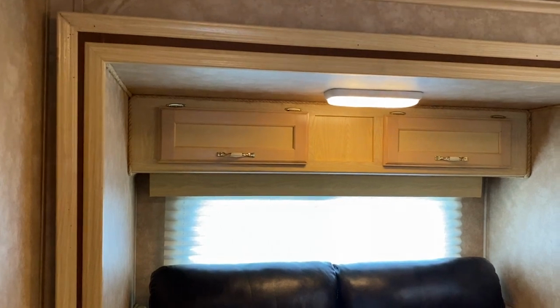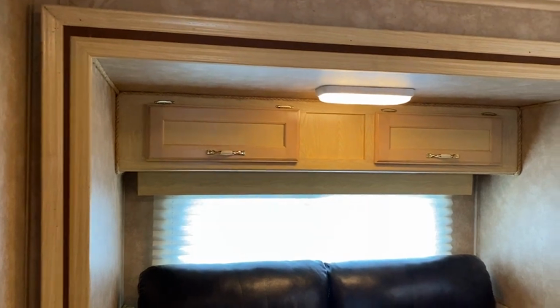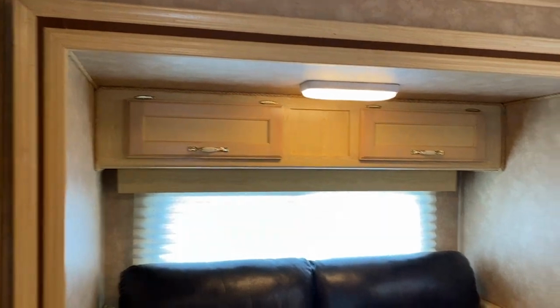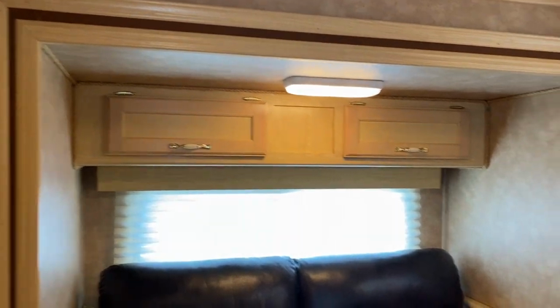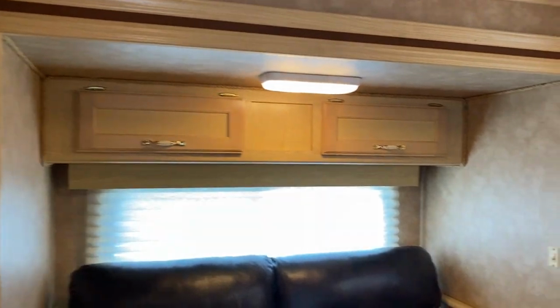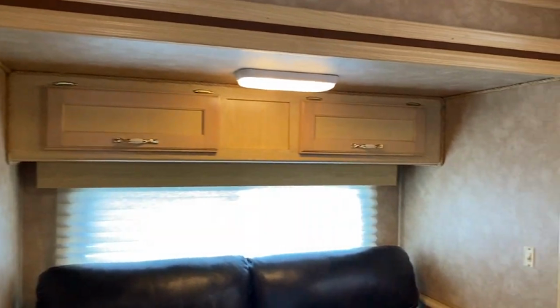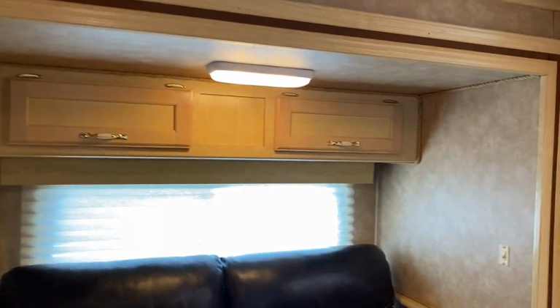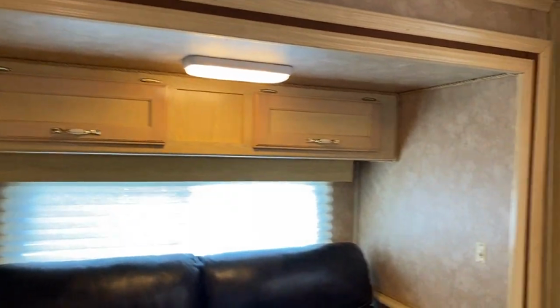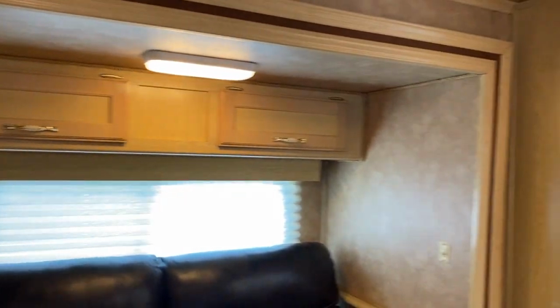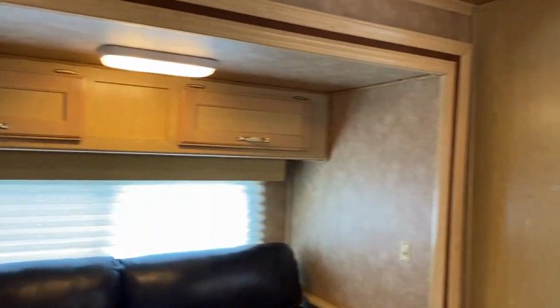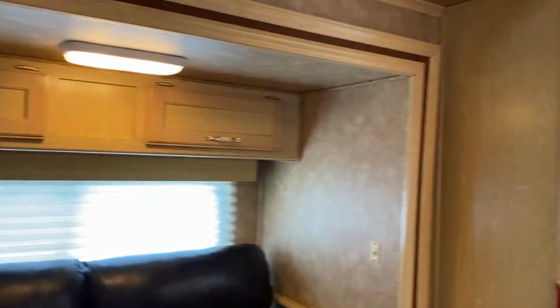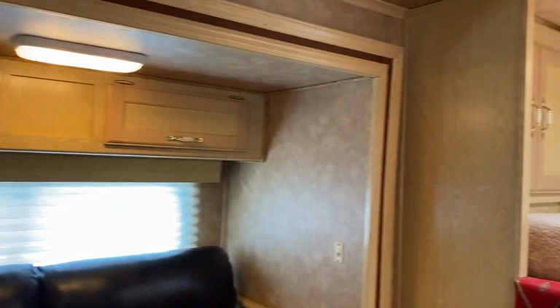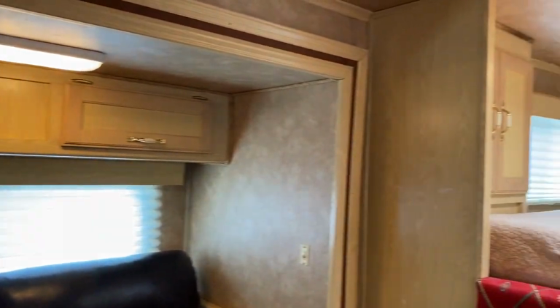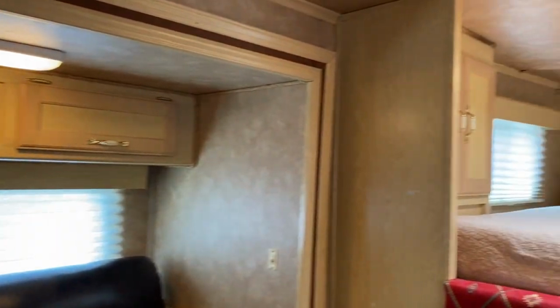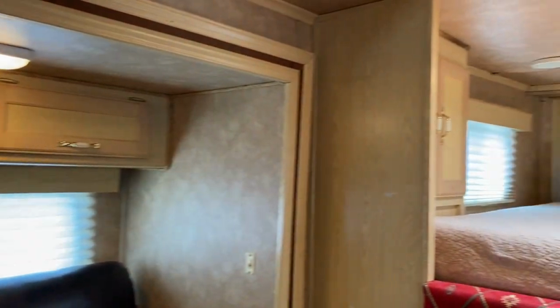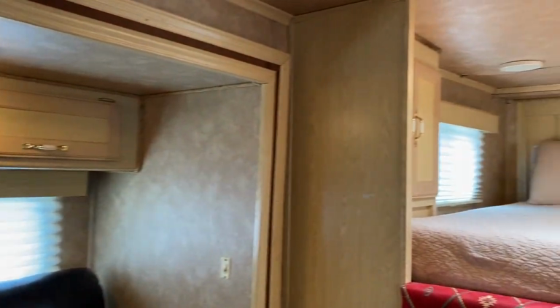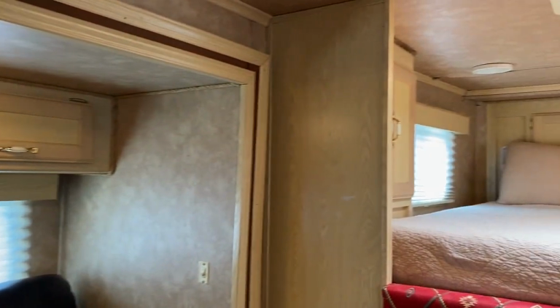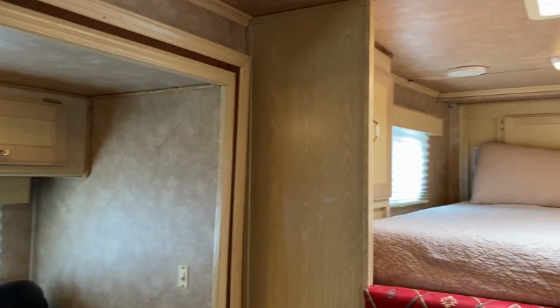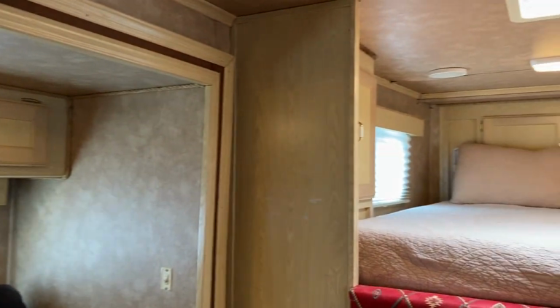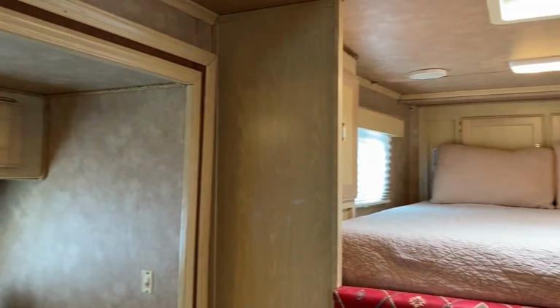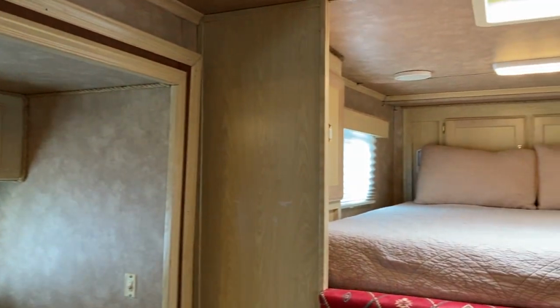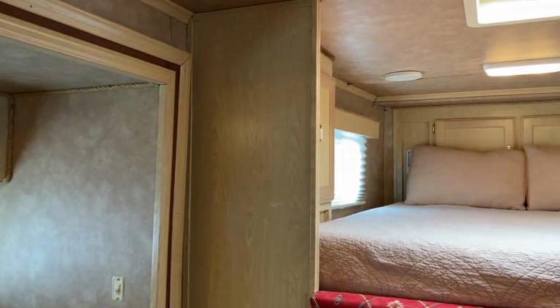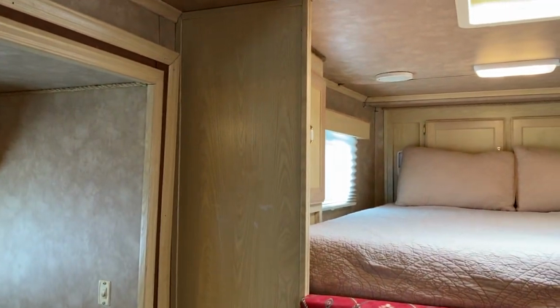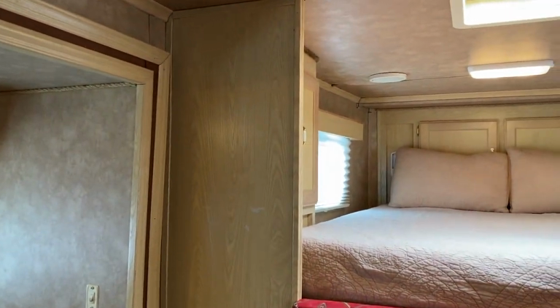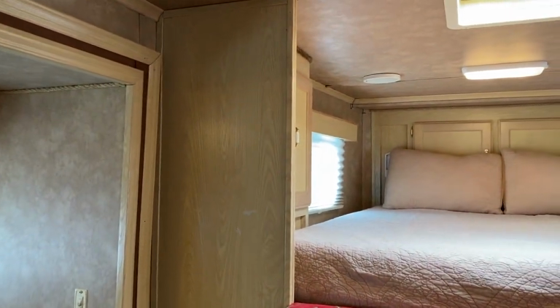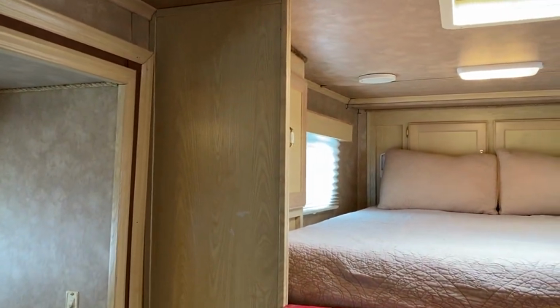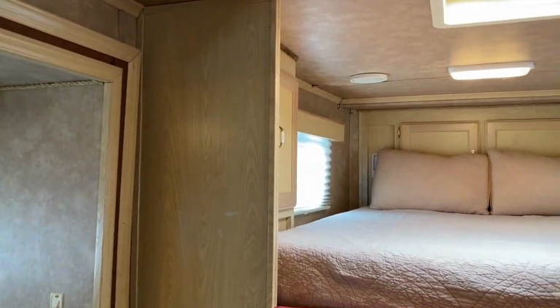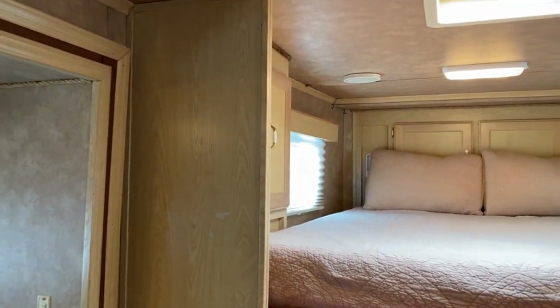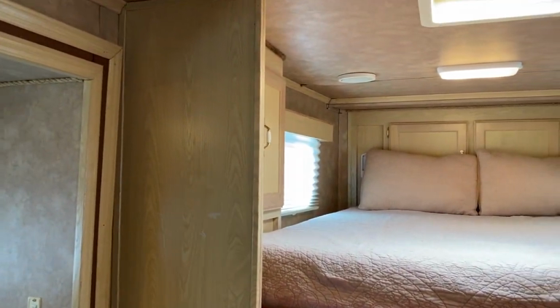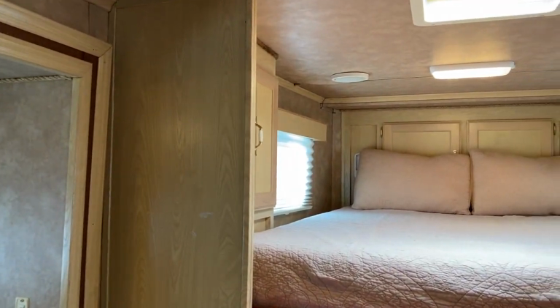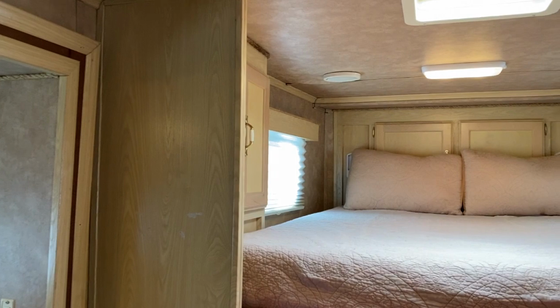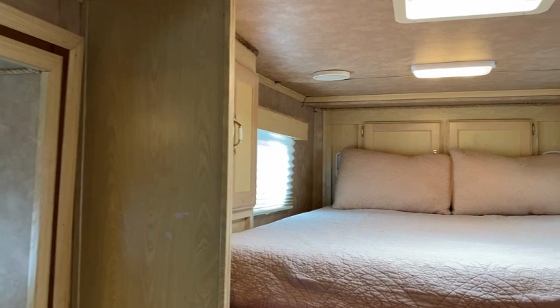We professionally cleaned this trailer and the air conditioning works.